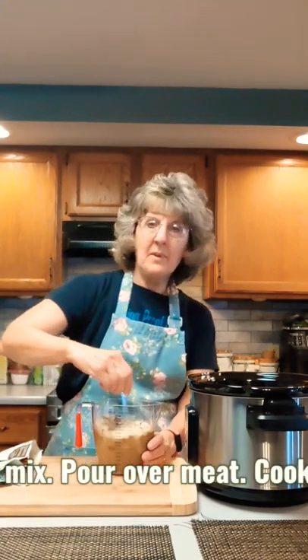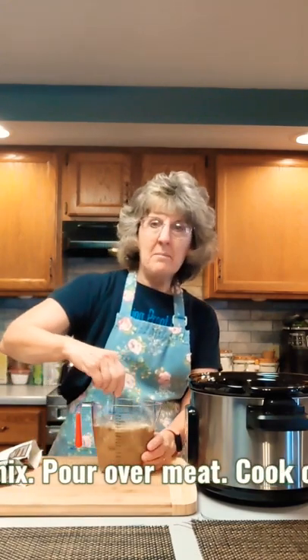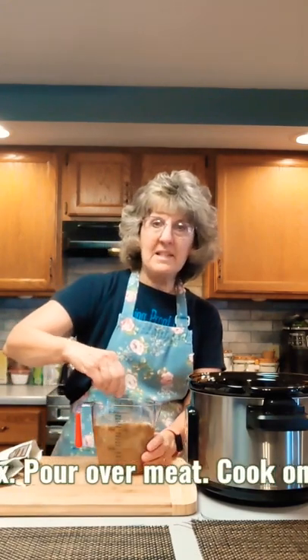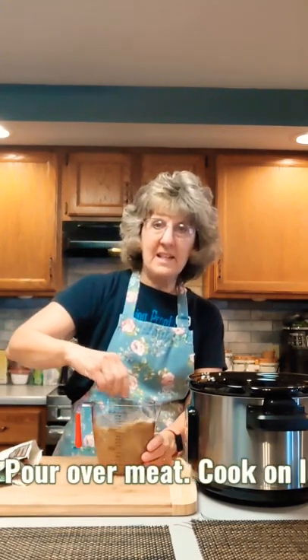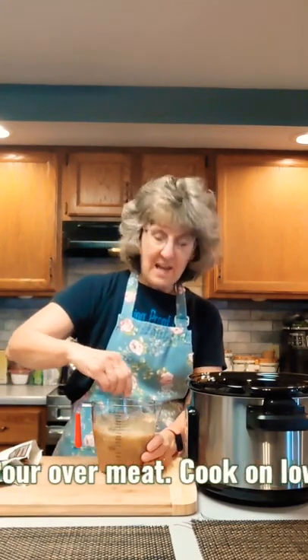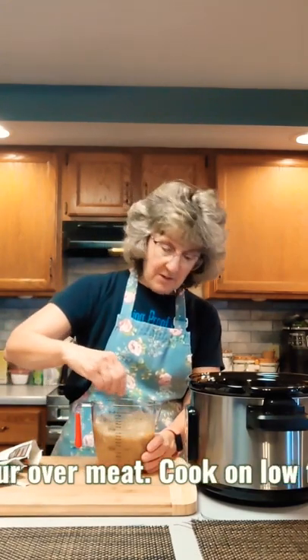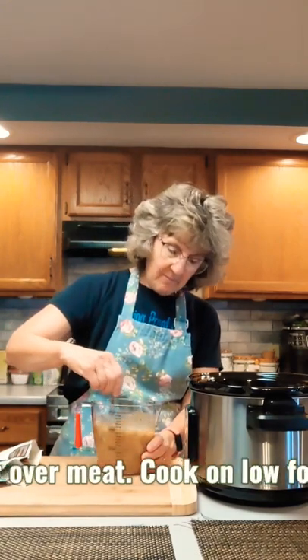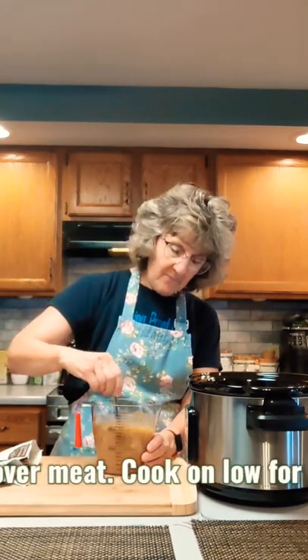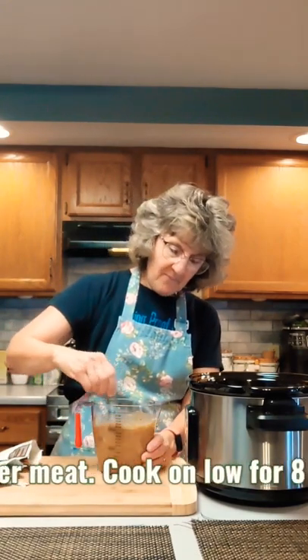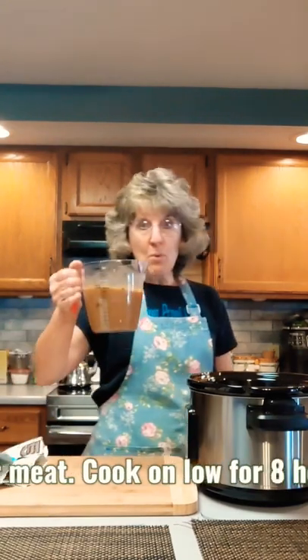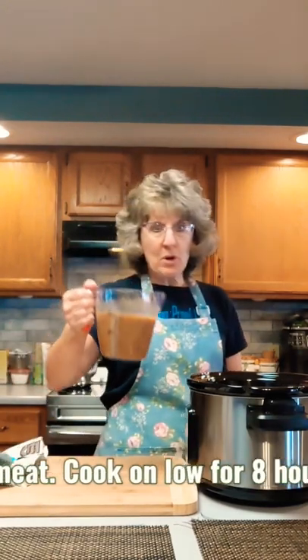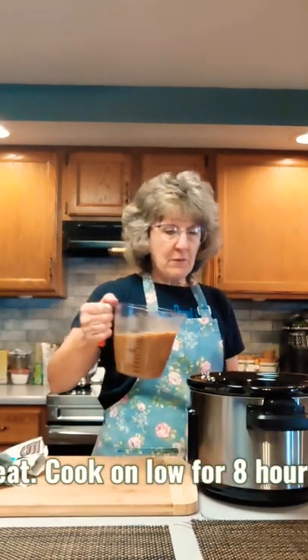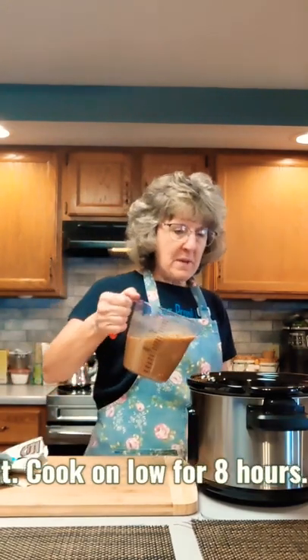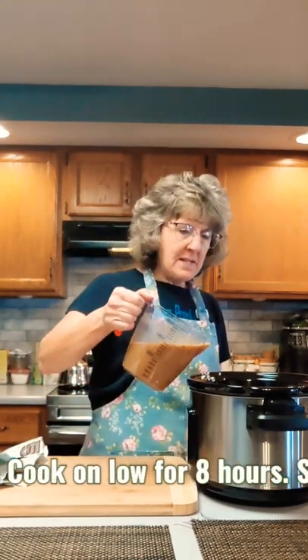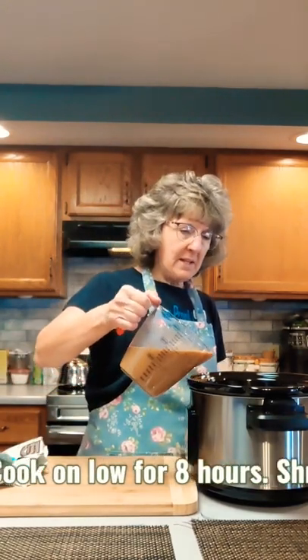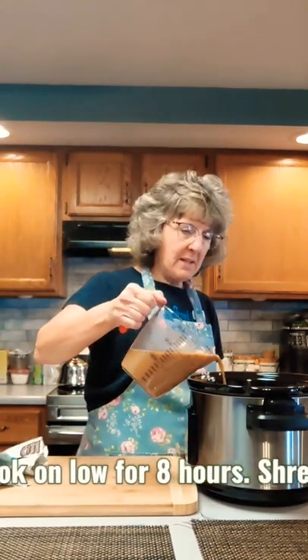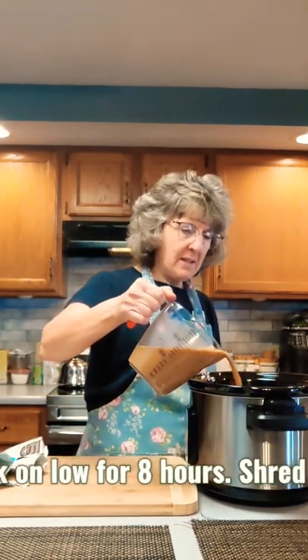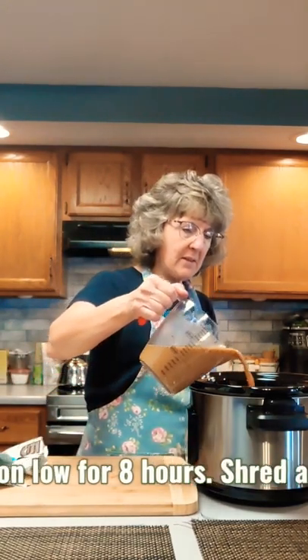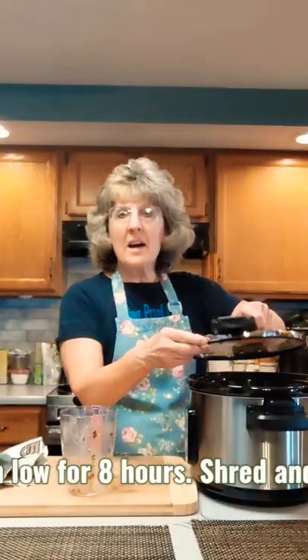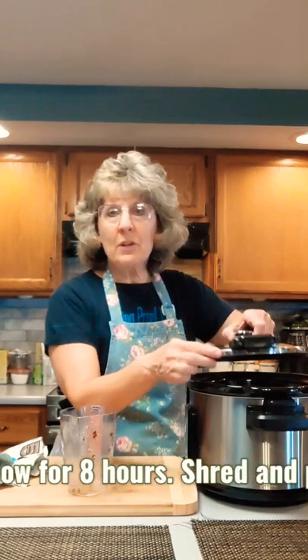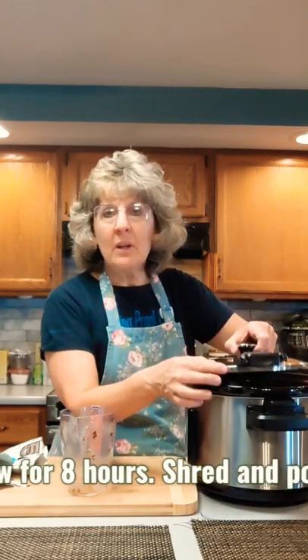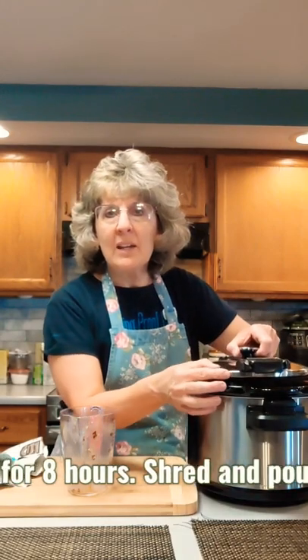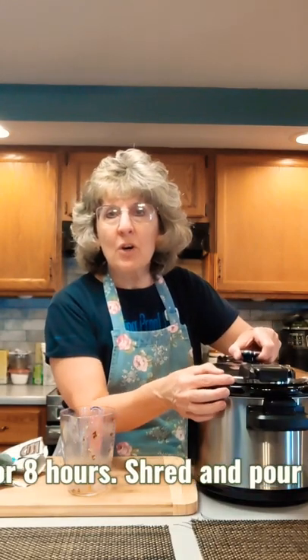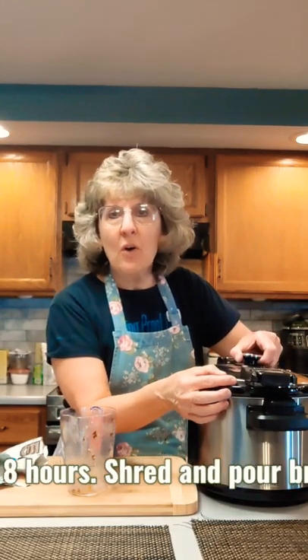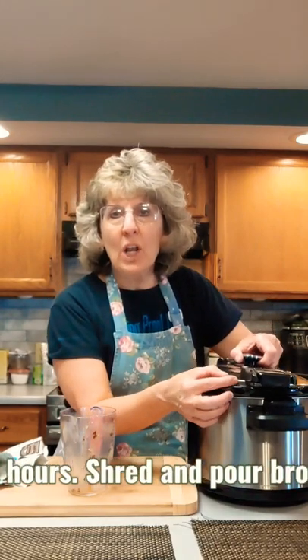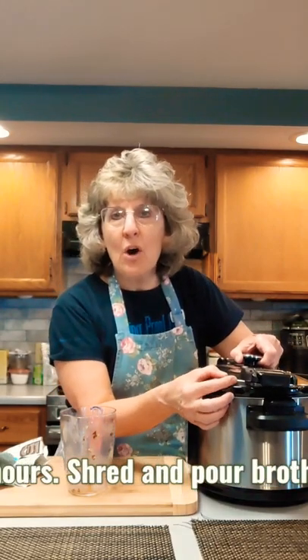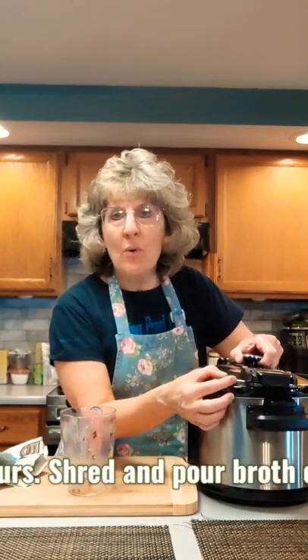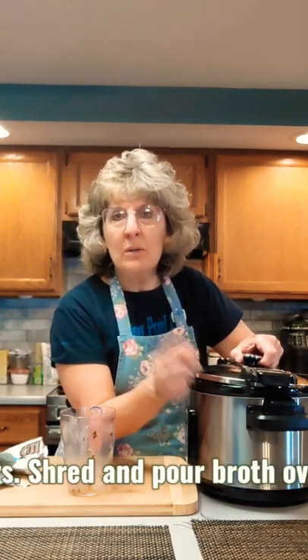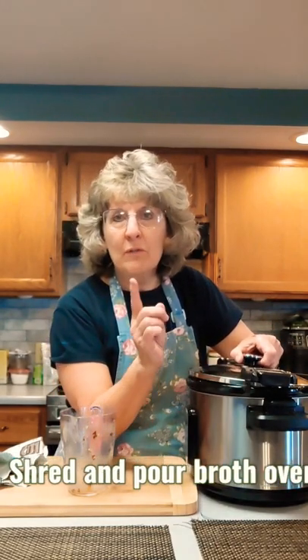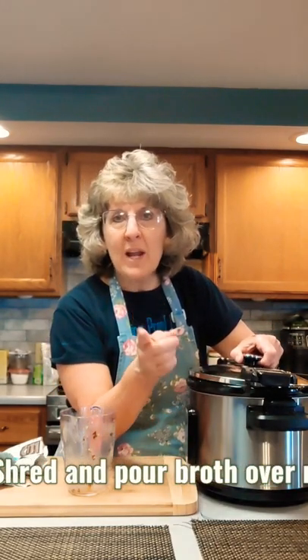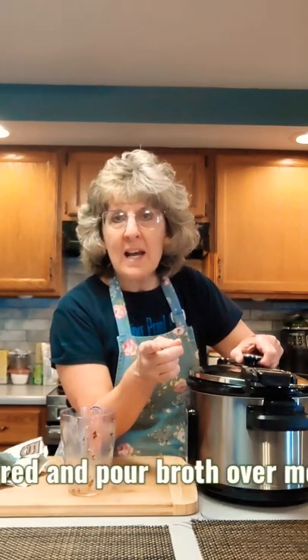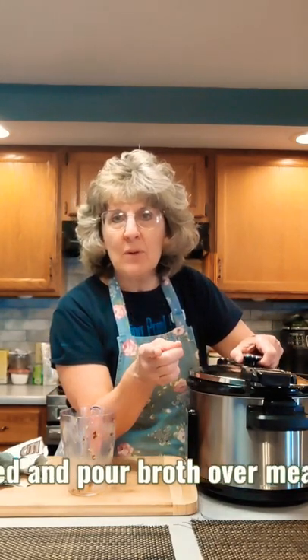Mix it together, pour it over the meat, cover and cook on low for eight hours.